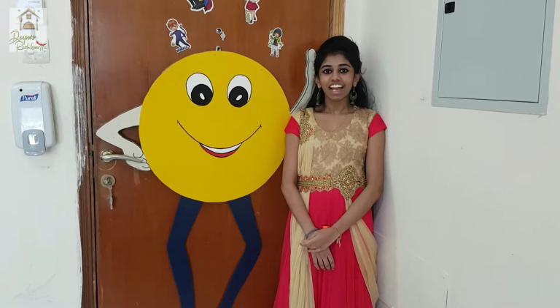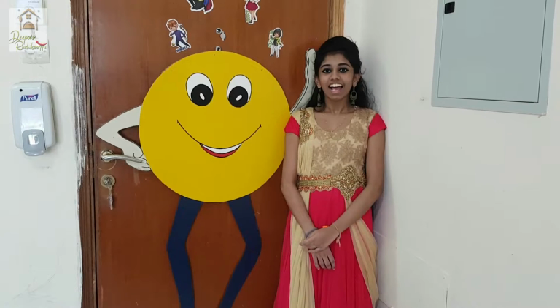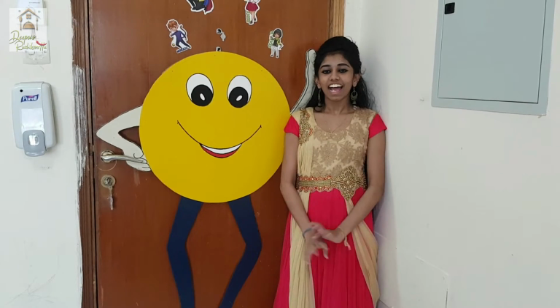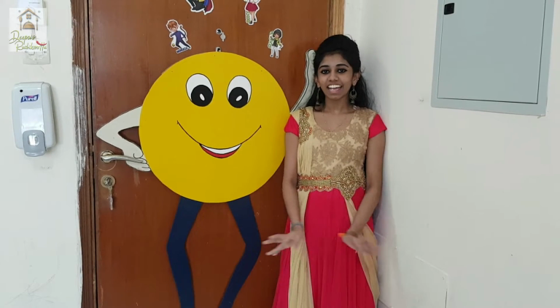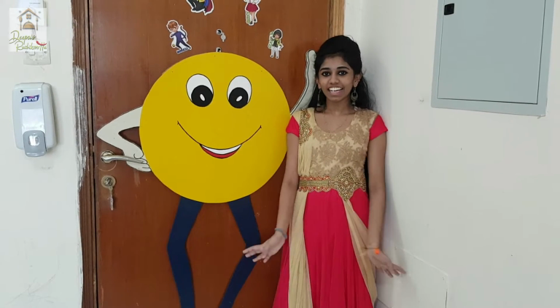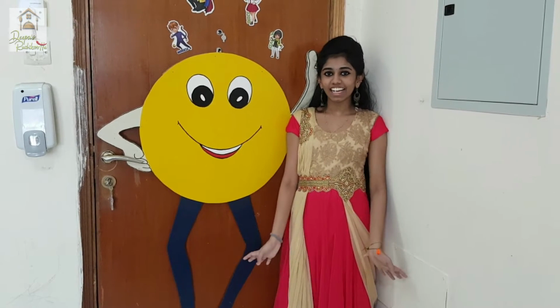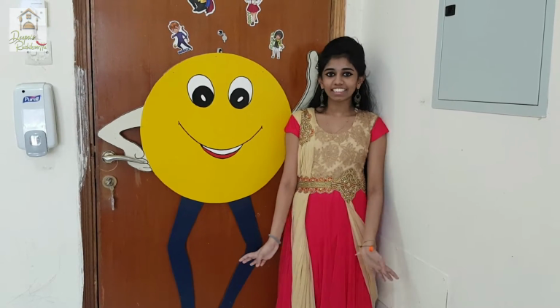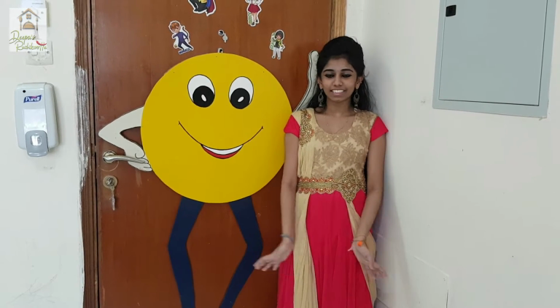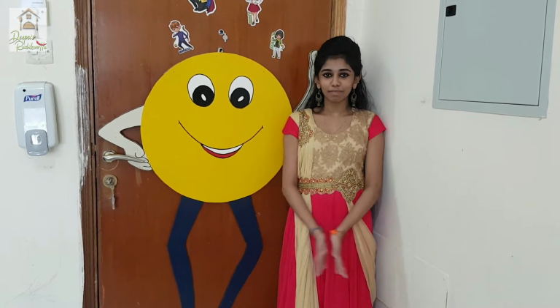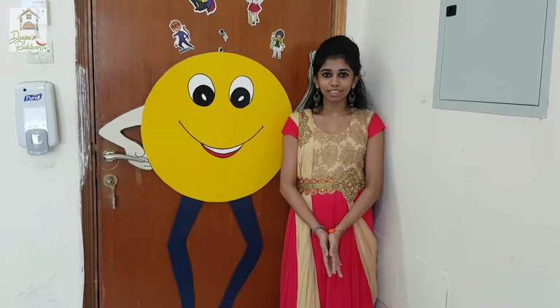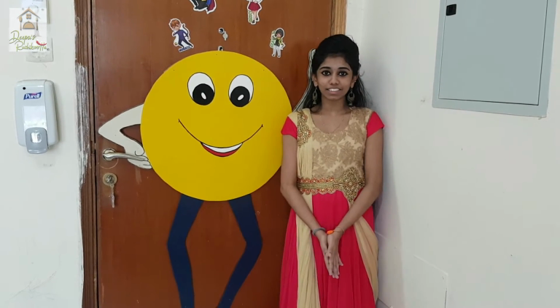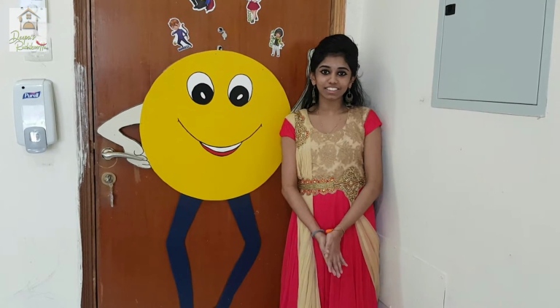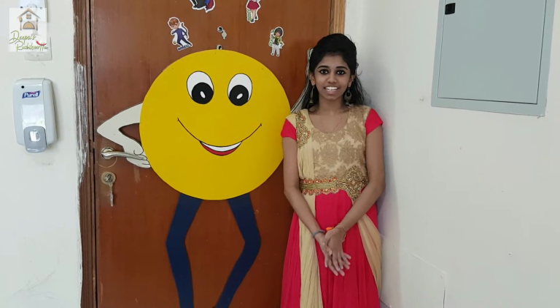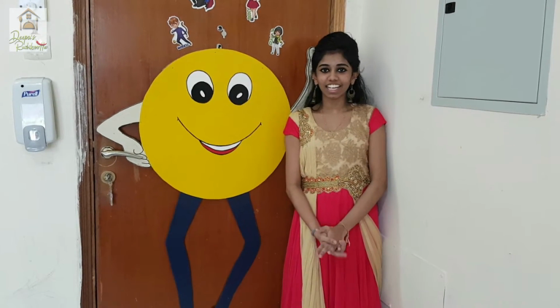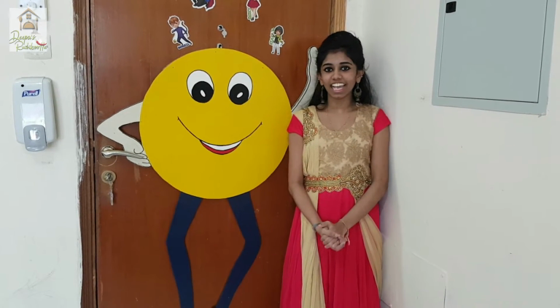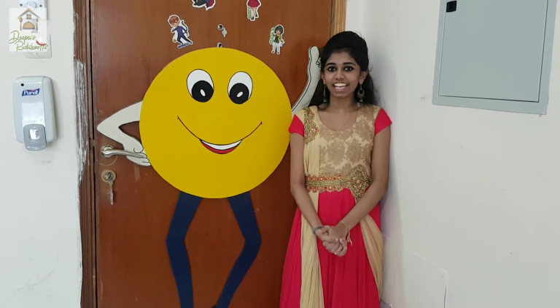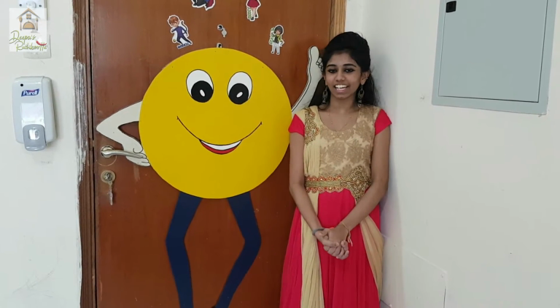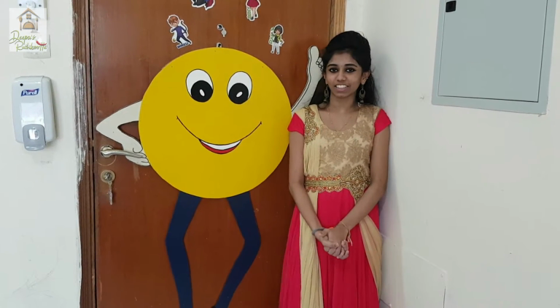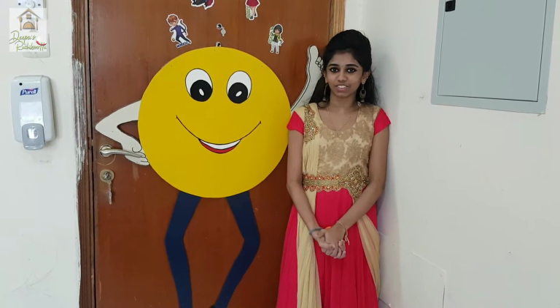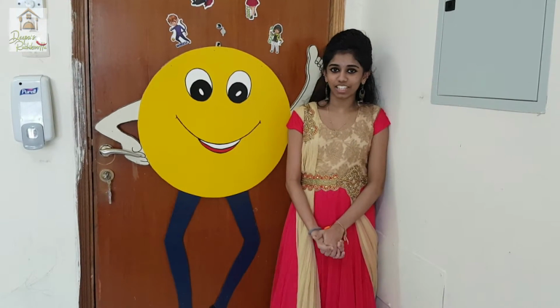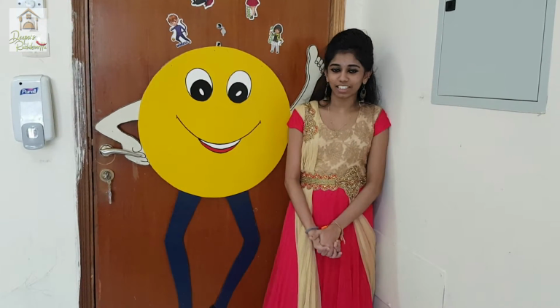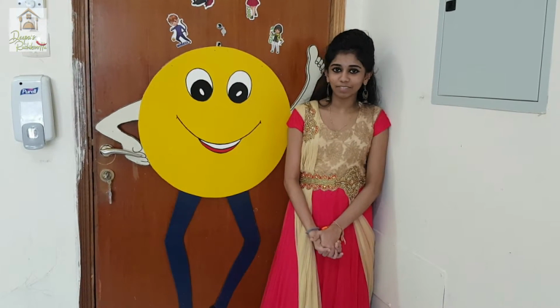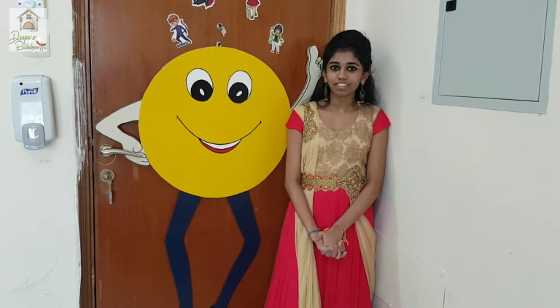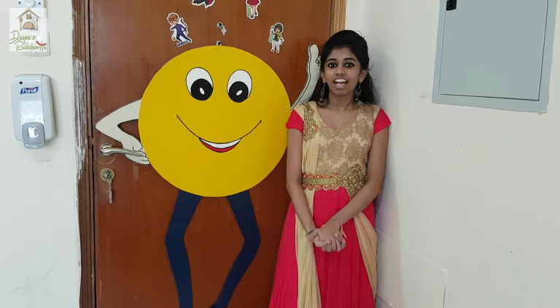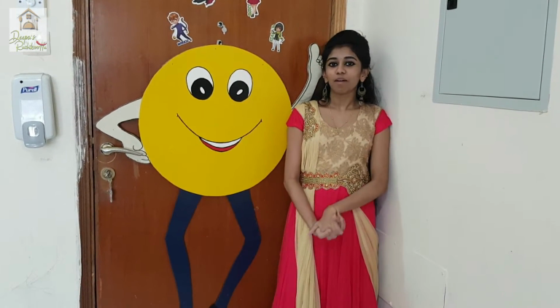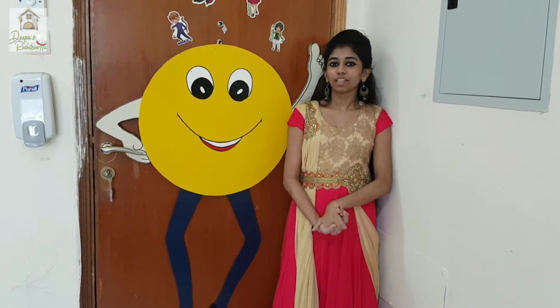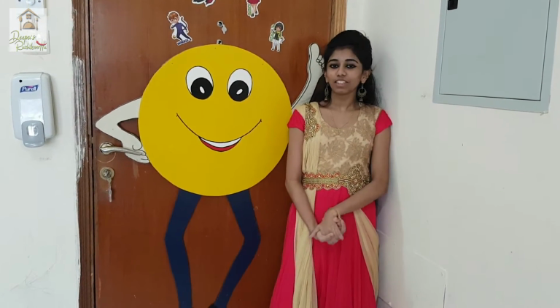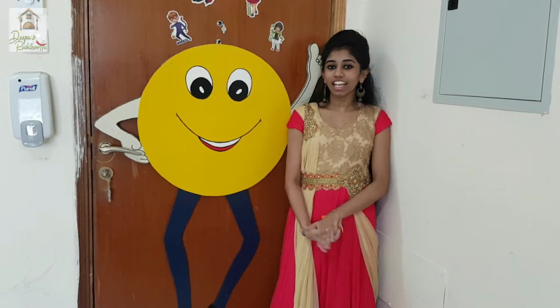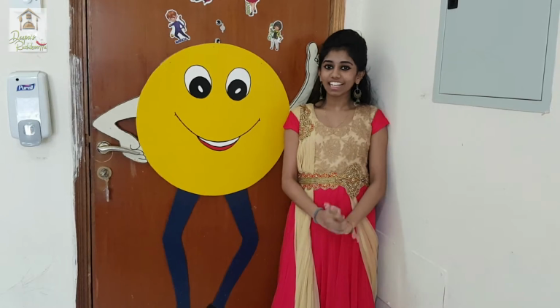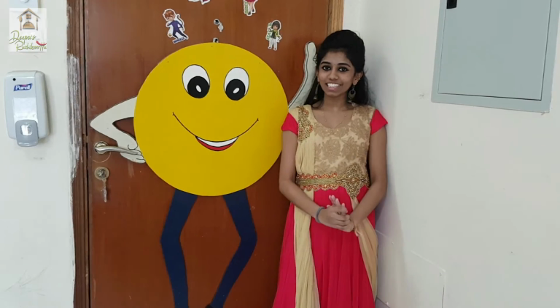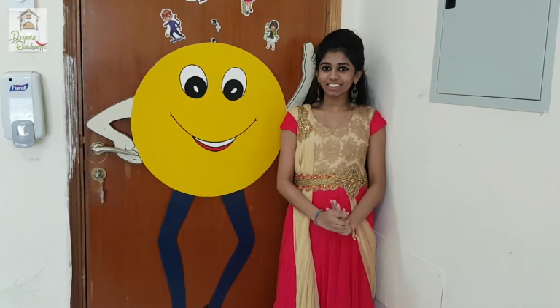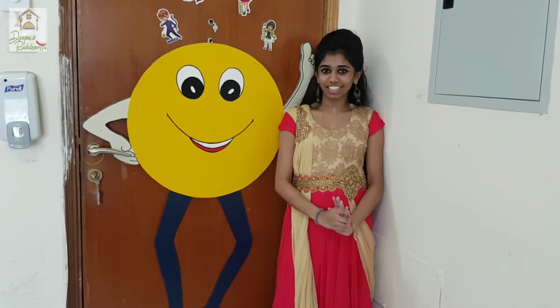Hi guys, welcome to Deva Sinkrette. Welcome to the recipe for healthy juice.